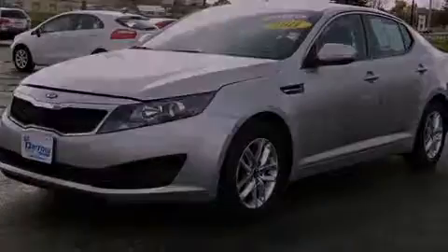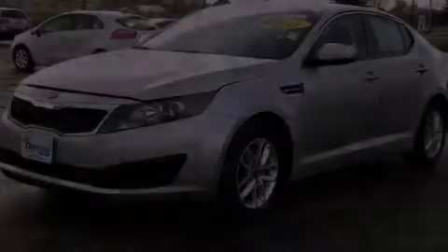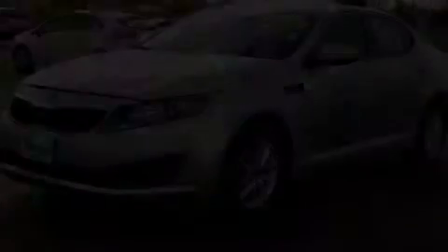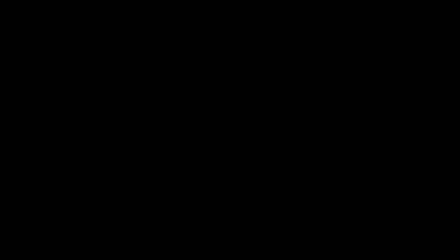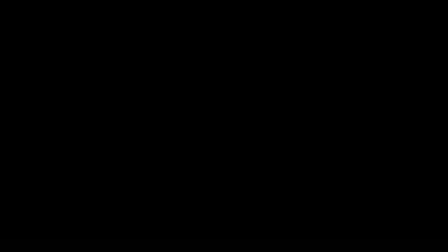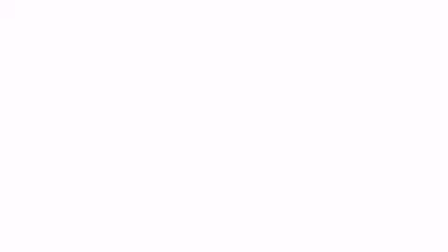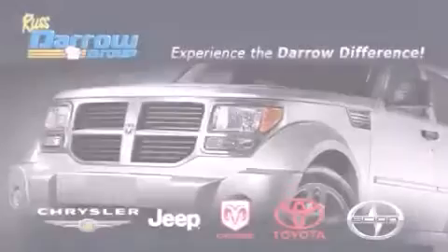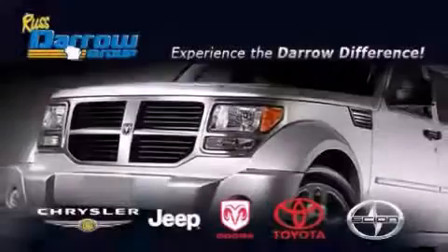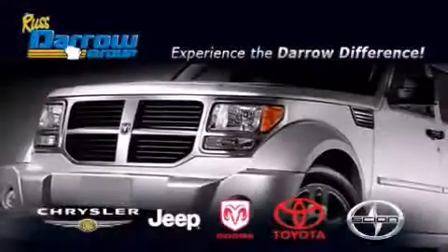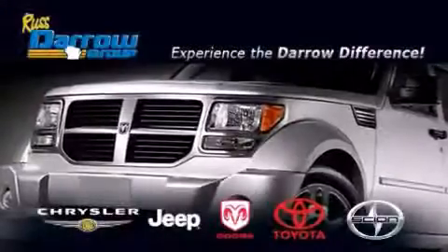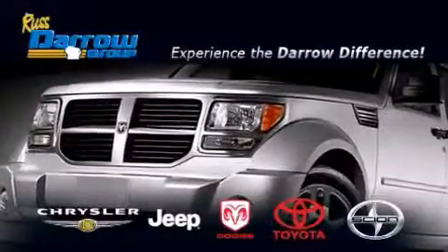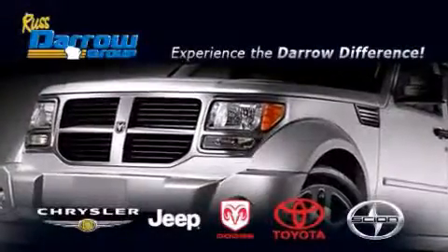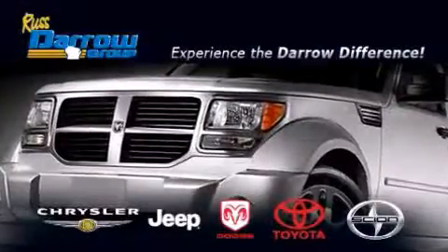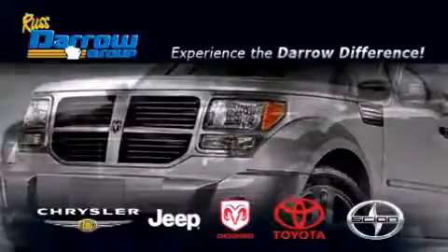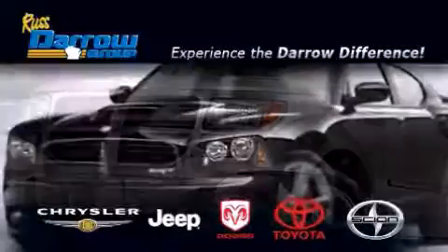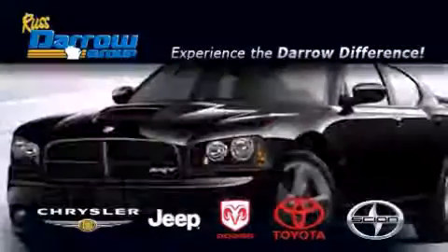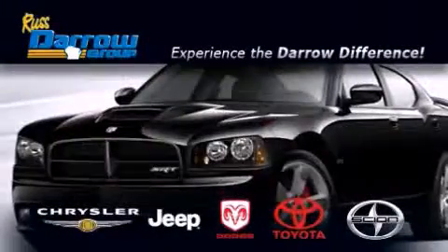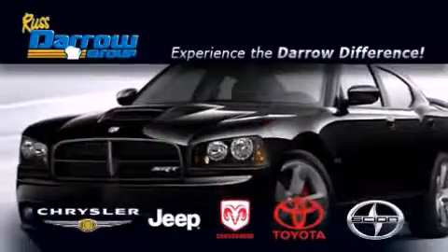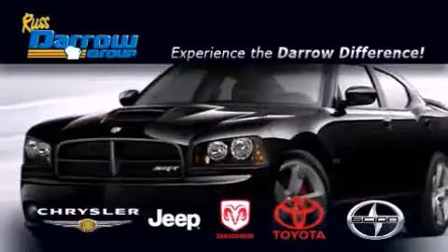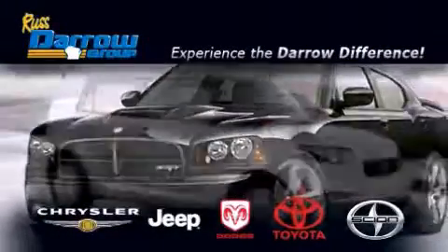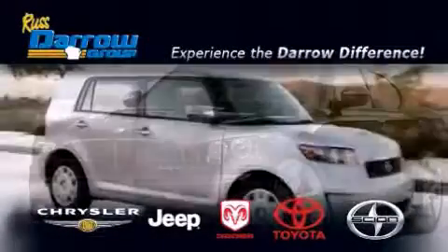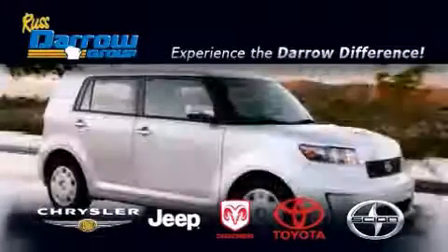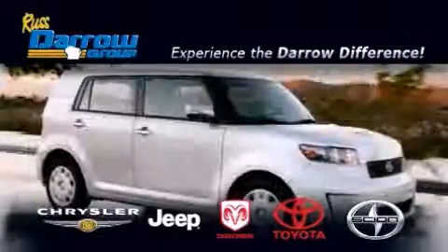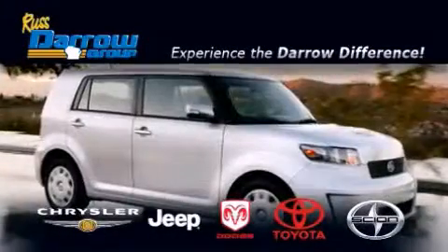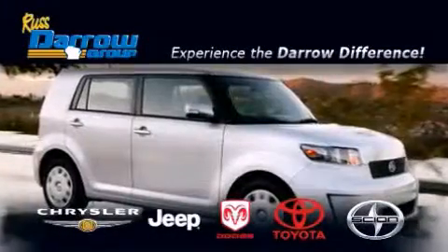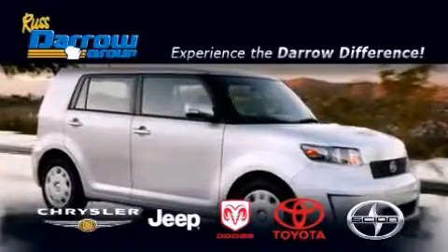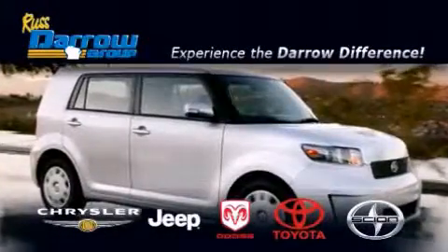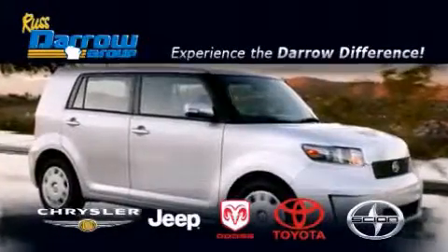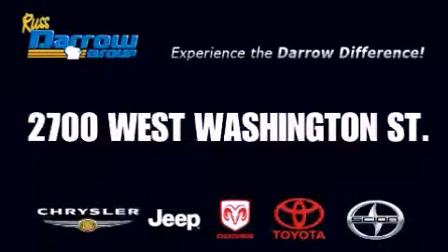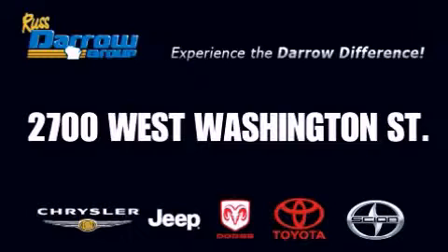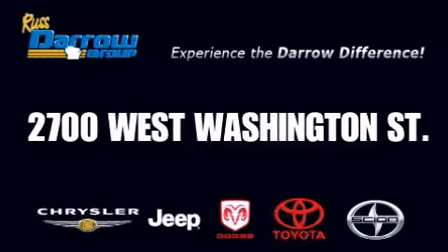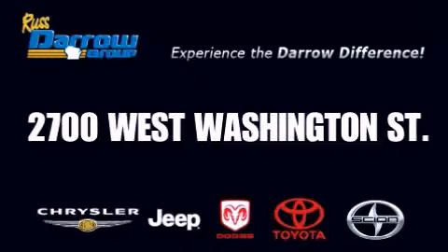Get the Darrell Difference today, only at Russ Darrell Toyota Scion Chrysler Jeep Dodge West Bend. Russ Darrell!